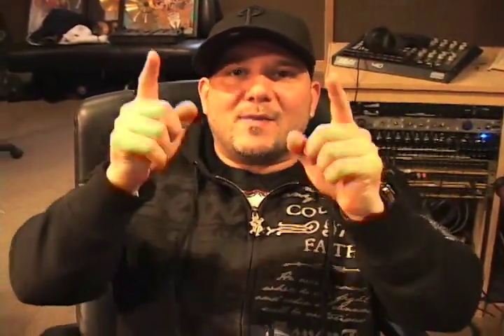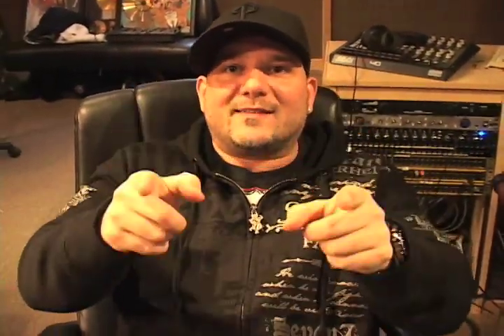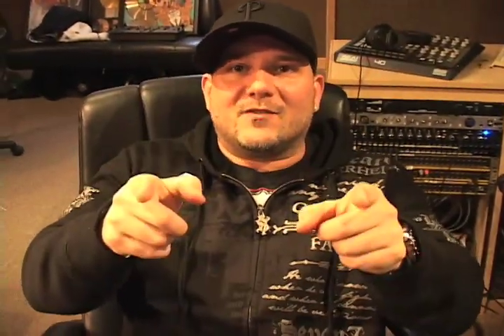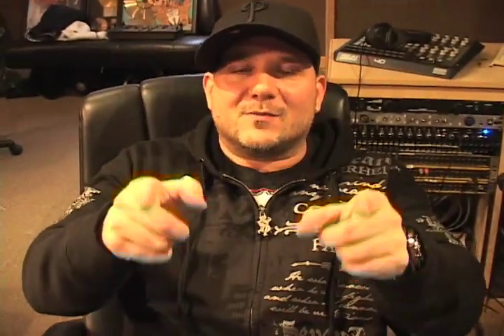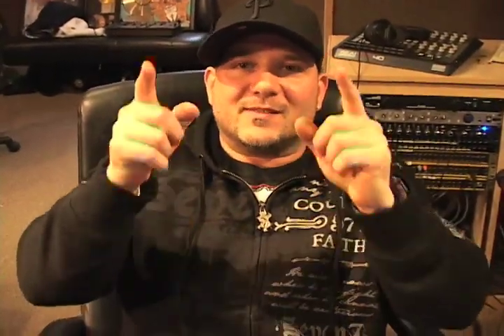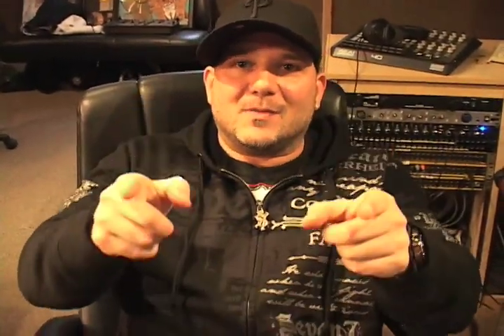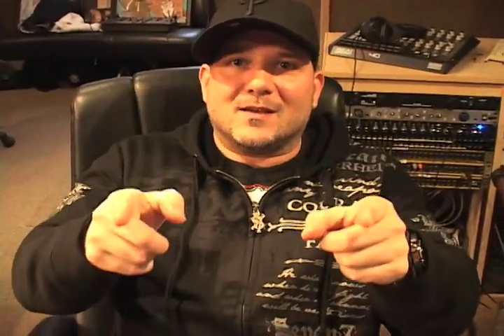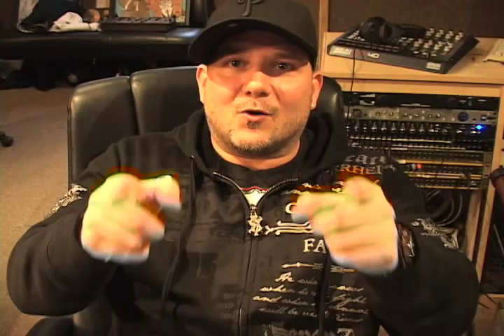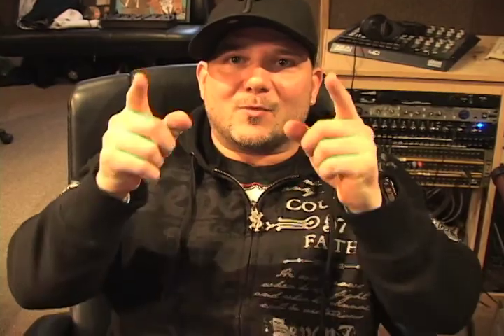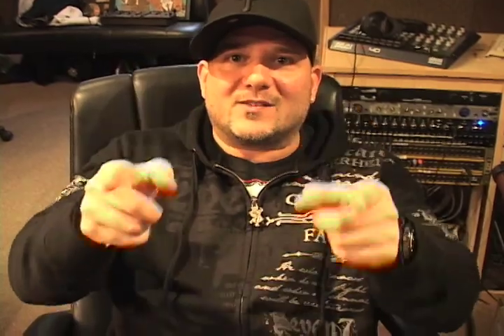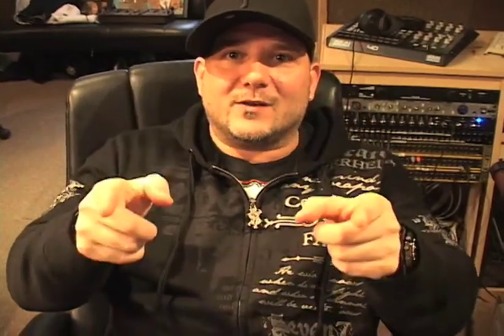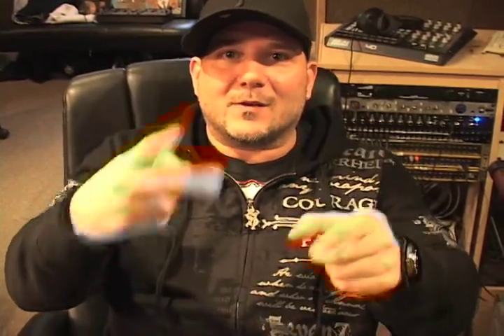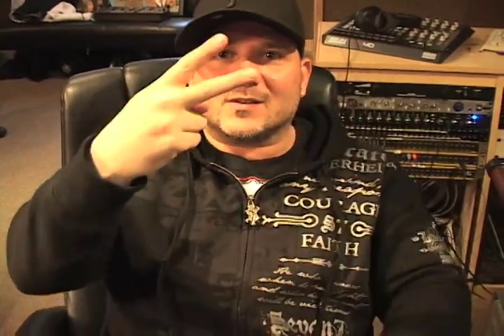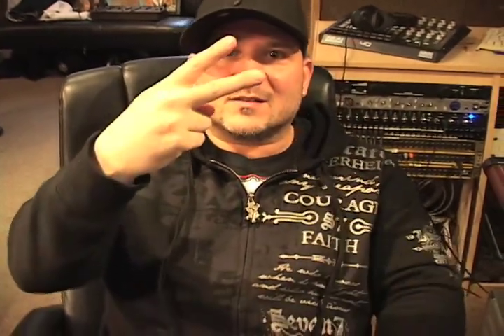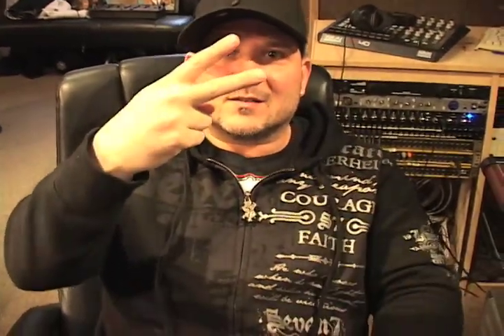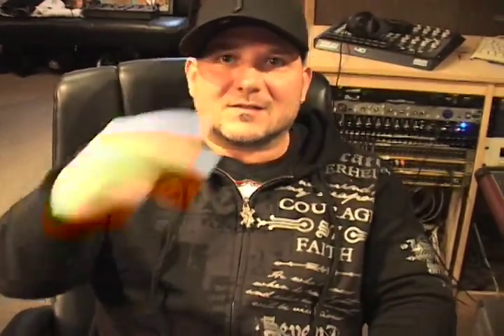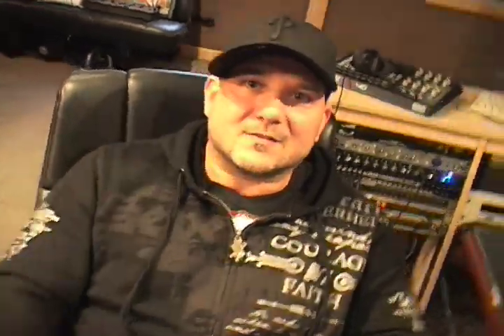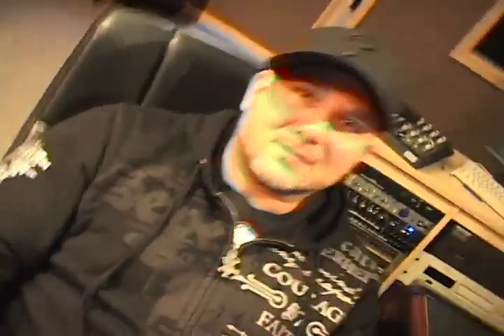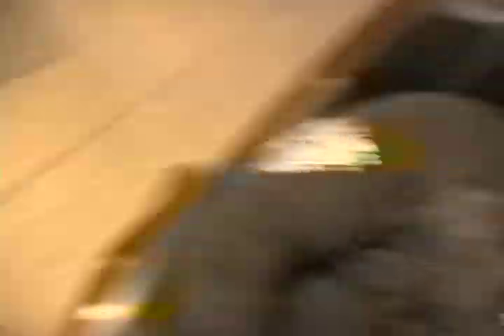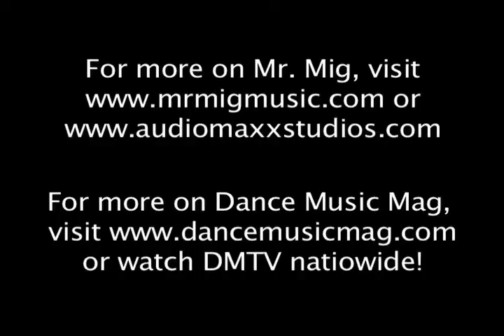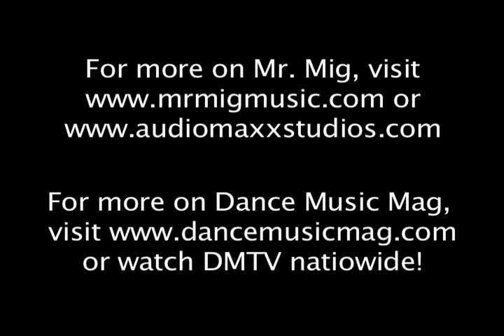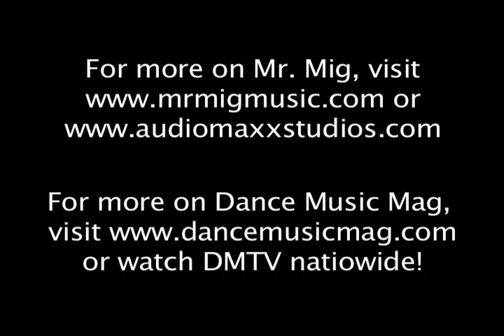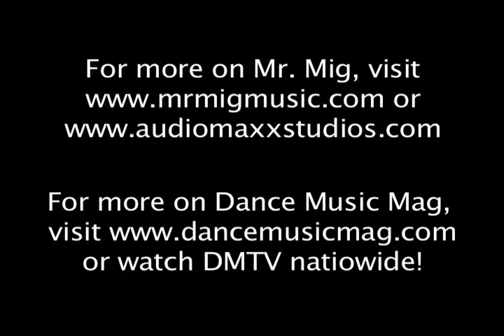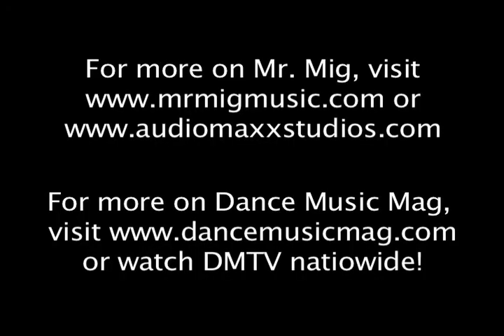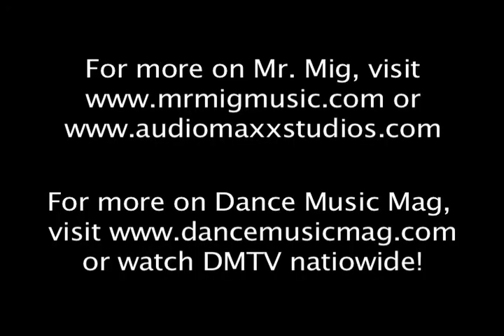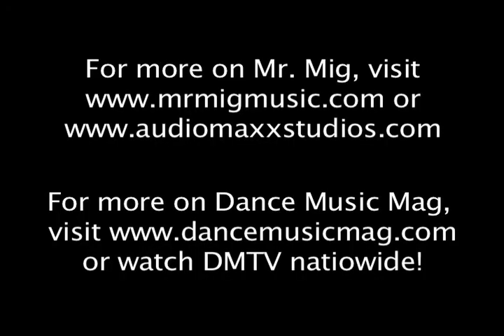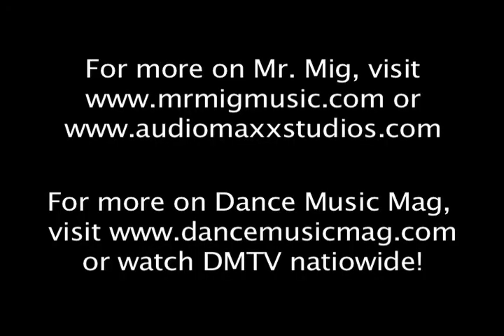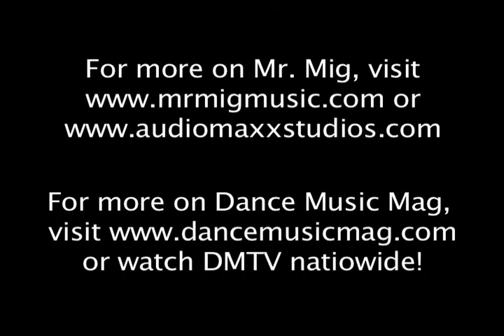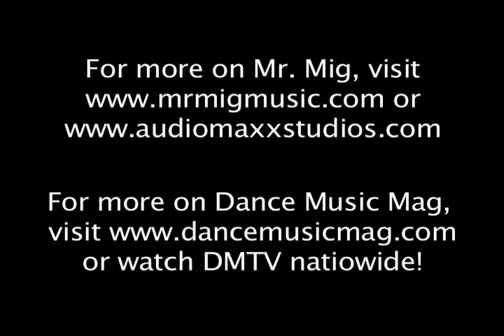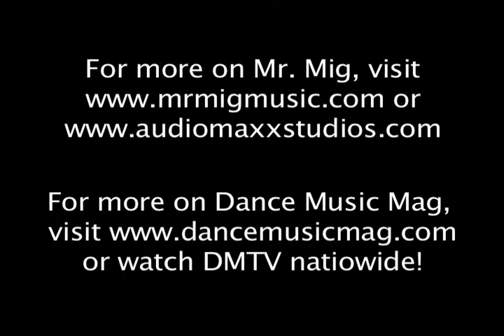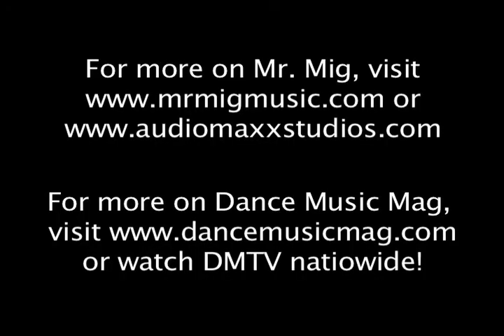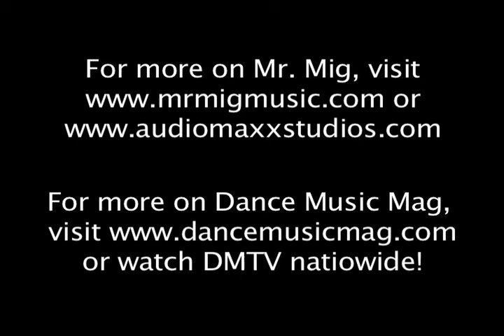WhoMag Television, Mr. Mig, Audio Max Studios. Peace. If we gonna do it, let's do it together.